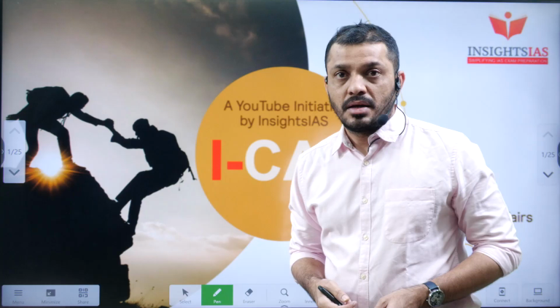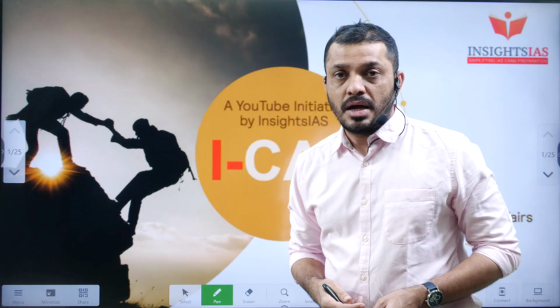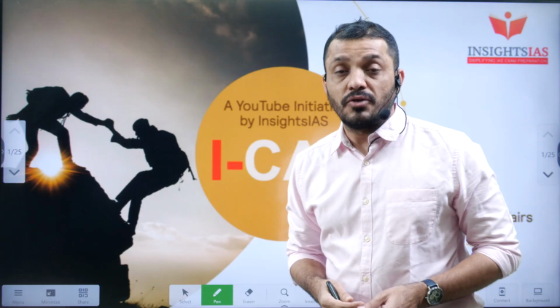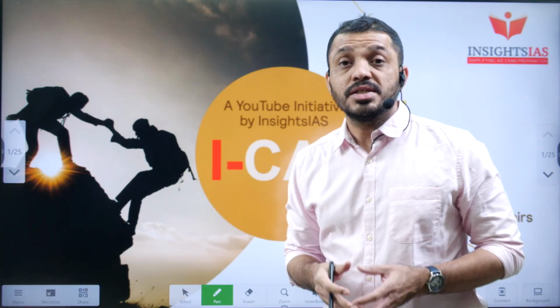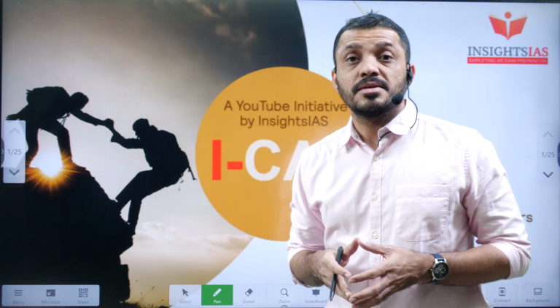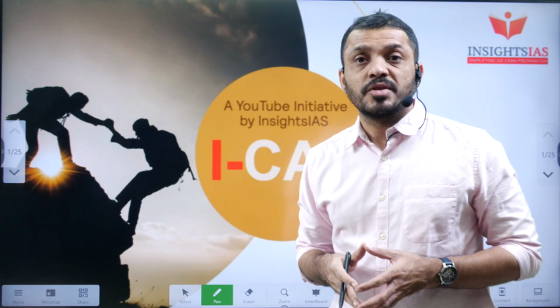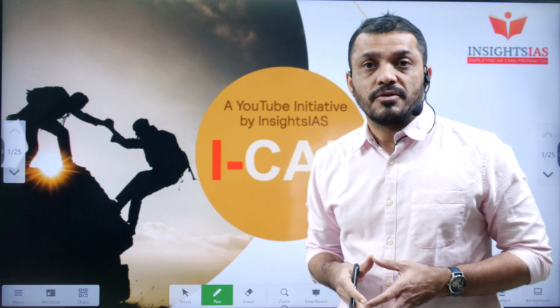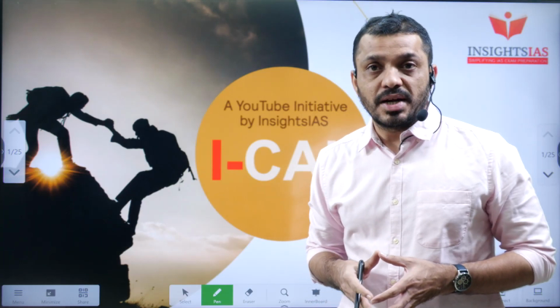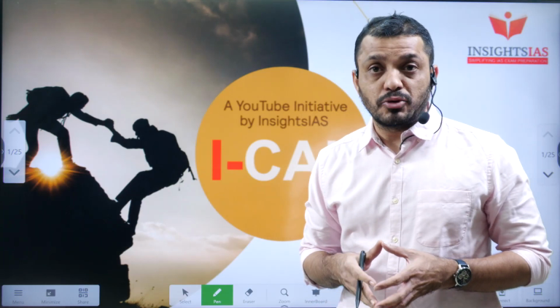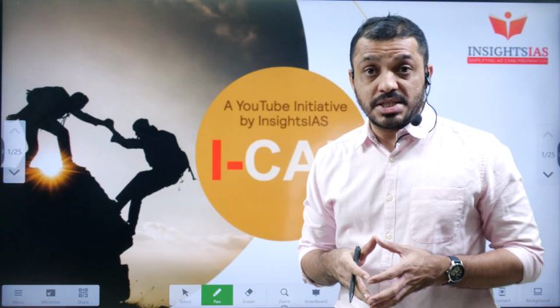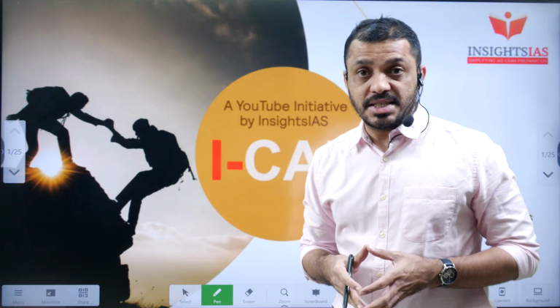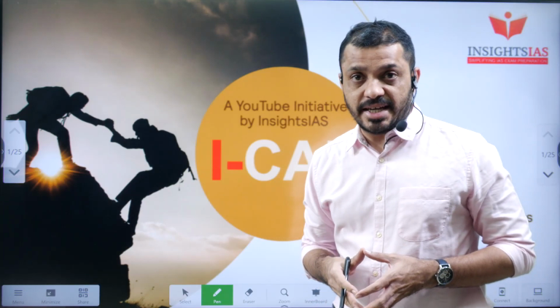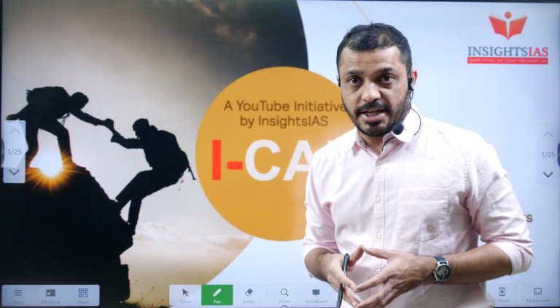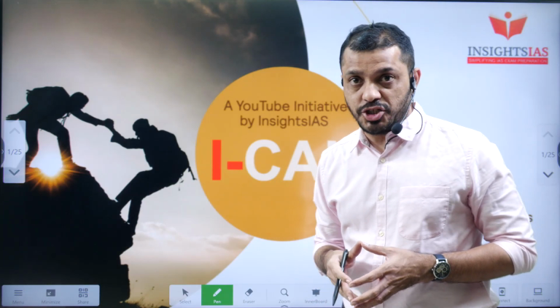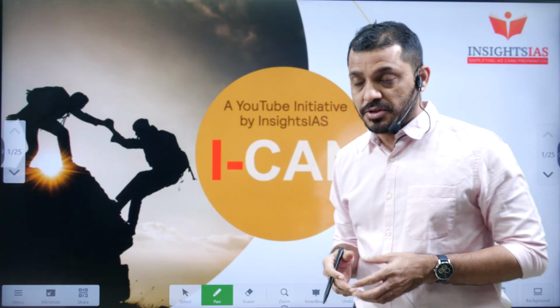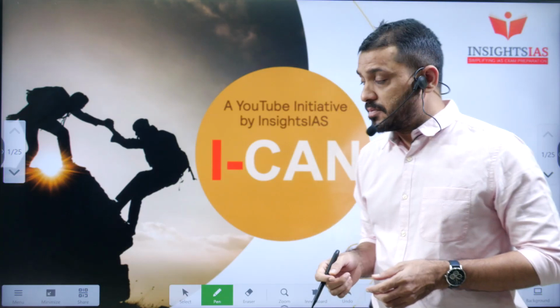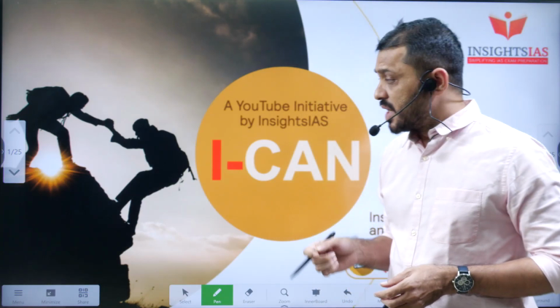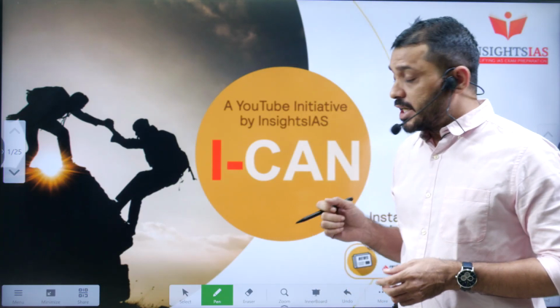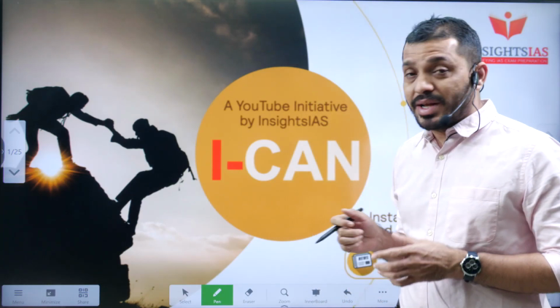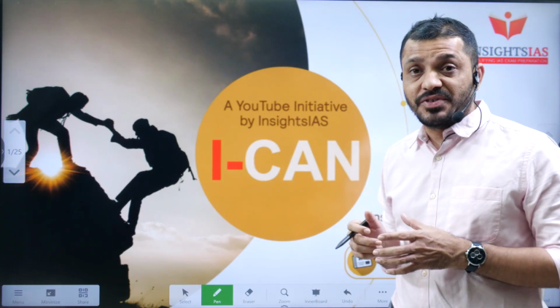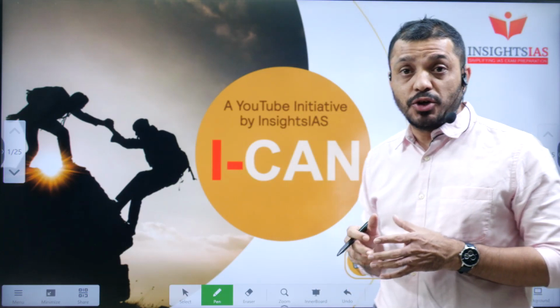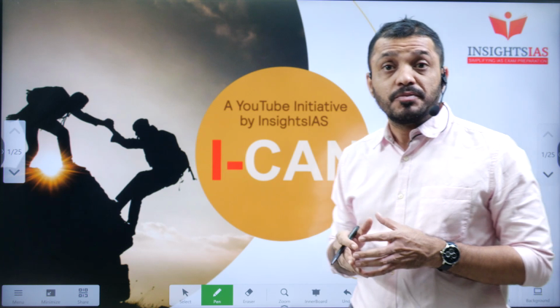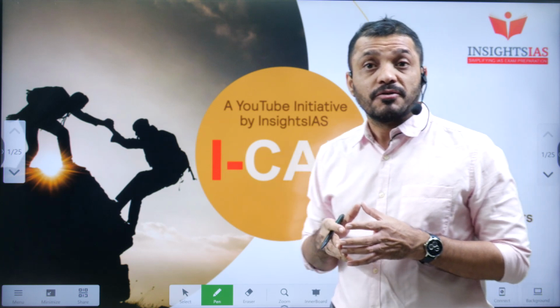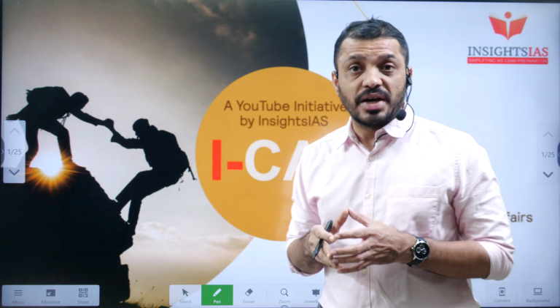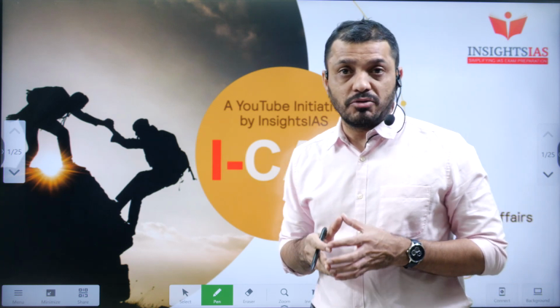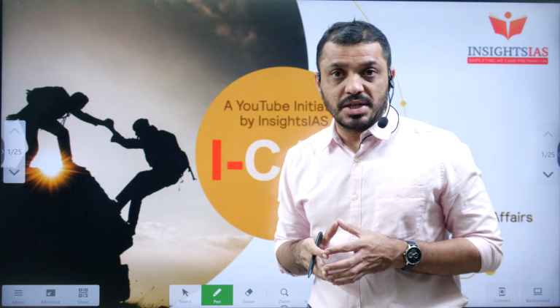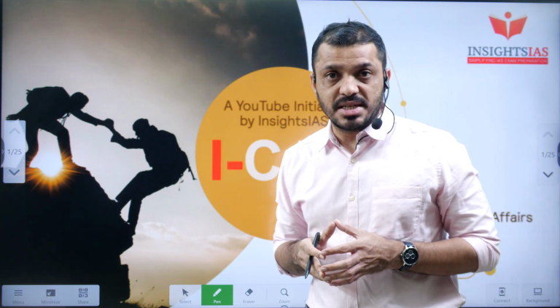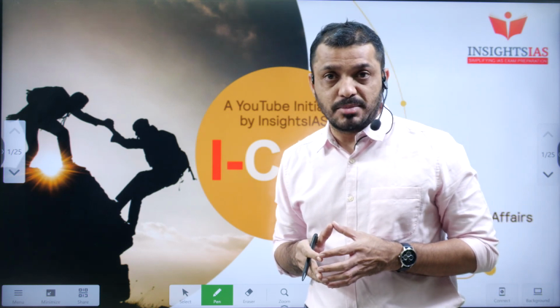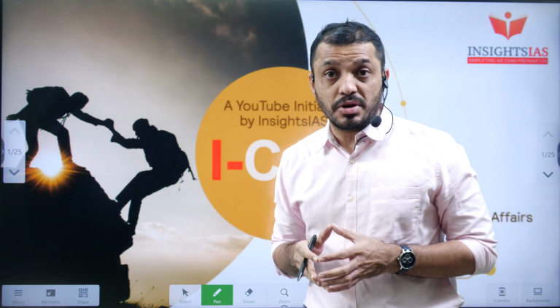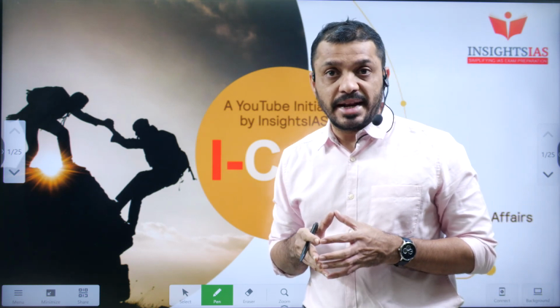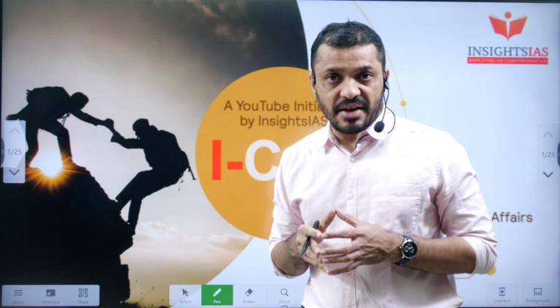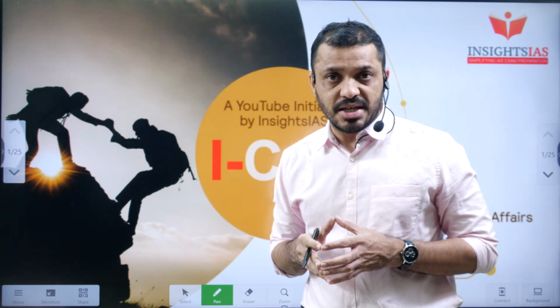Hello friends, welcome to Insights ICAN initiative. In today's video, we are going to discuss about NAVIC.